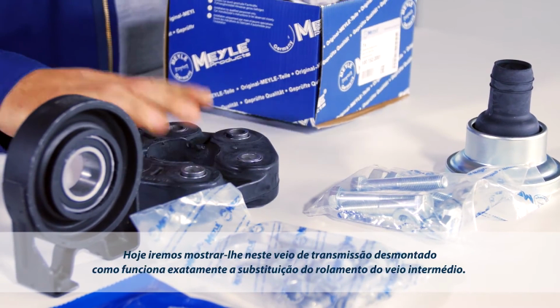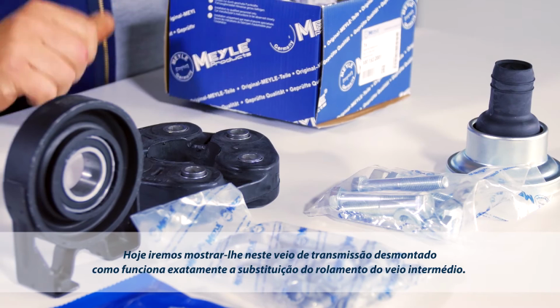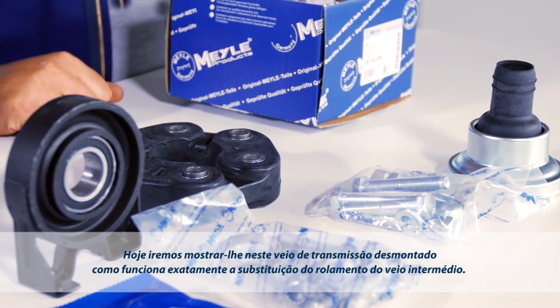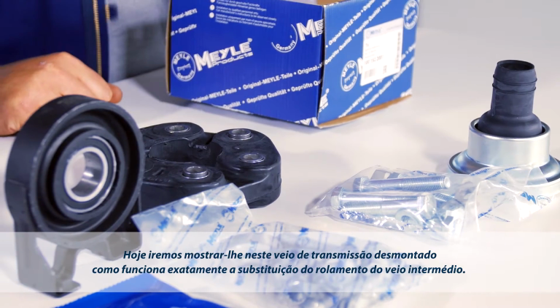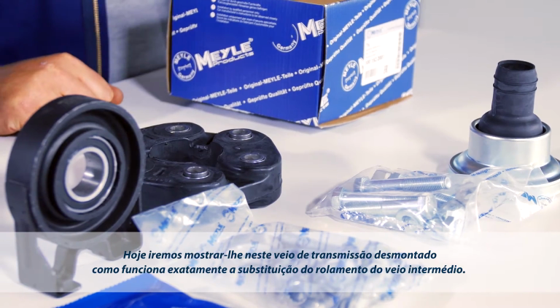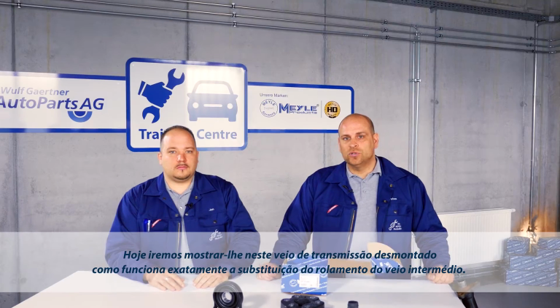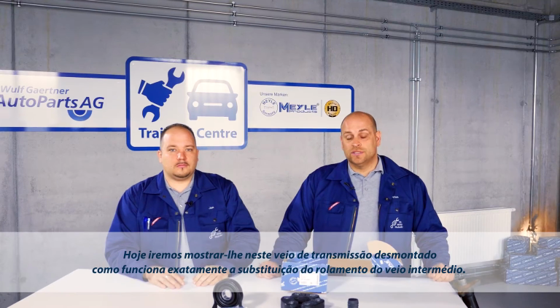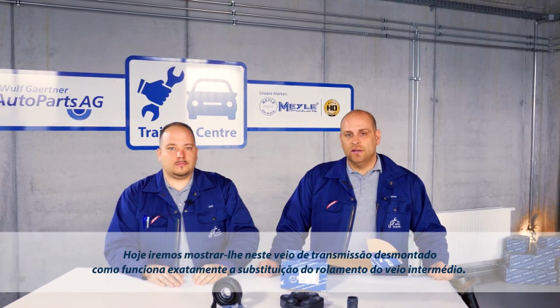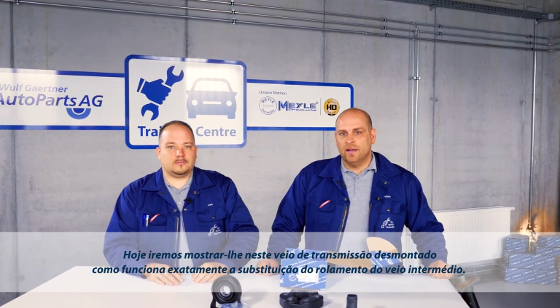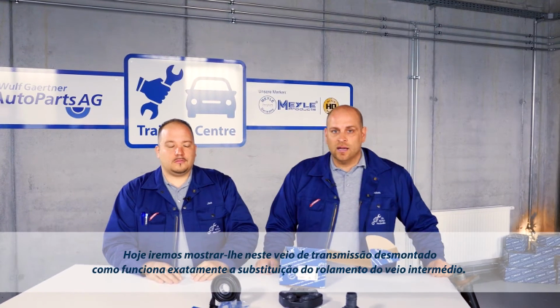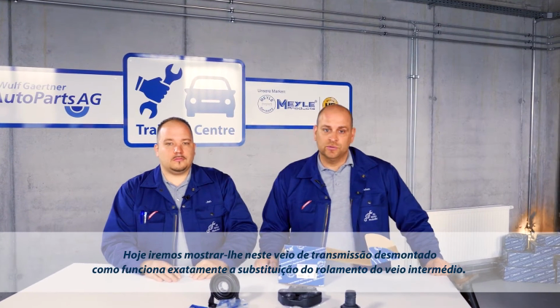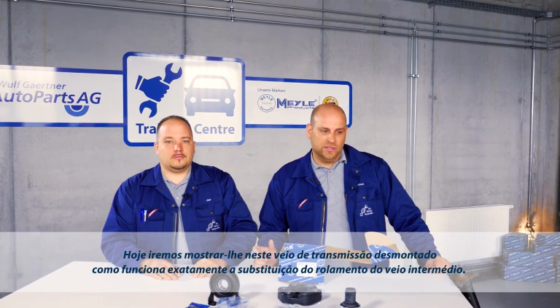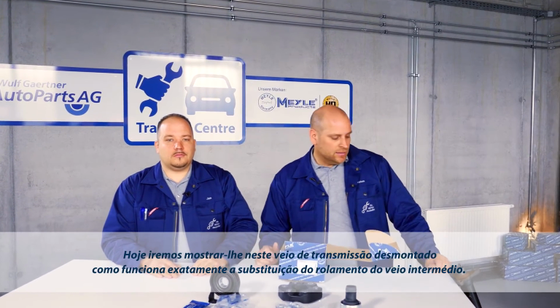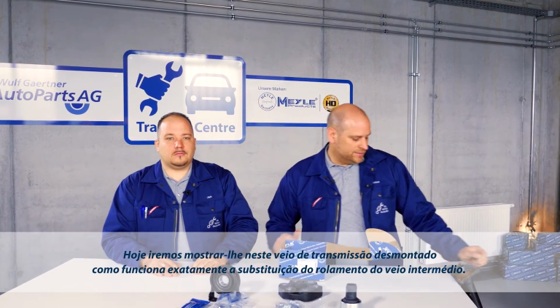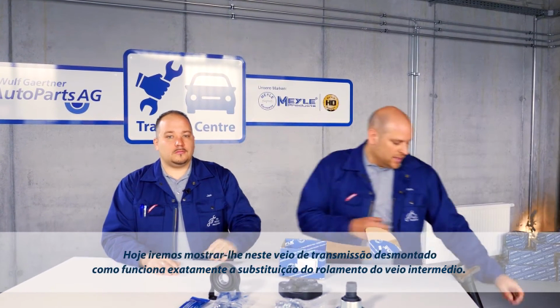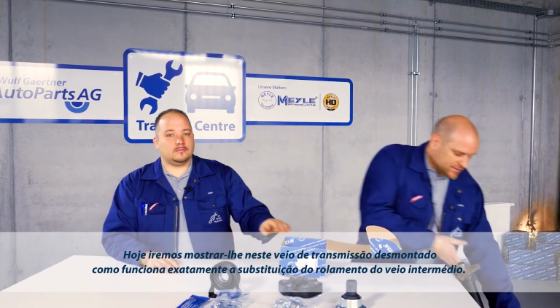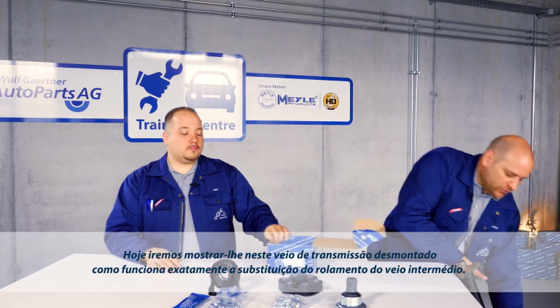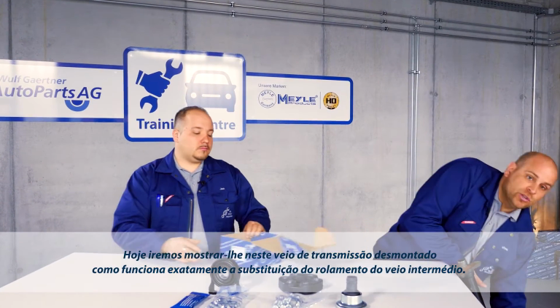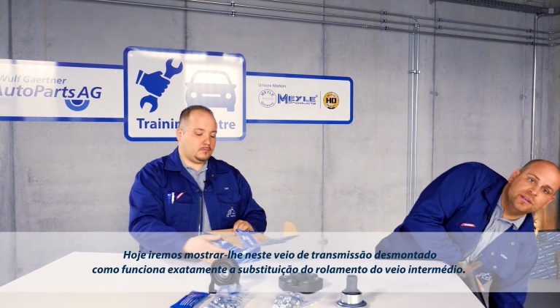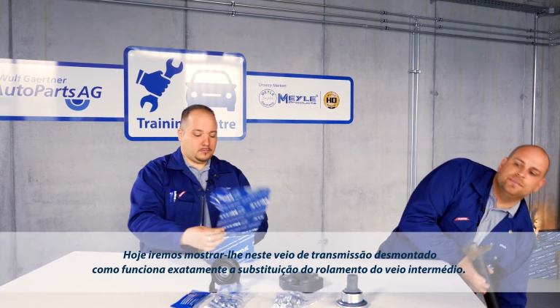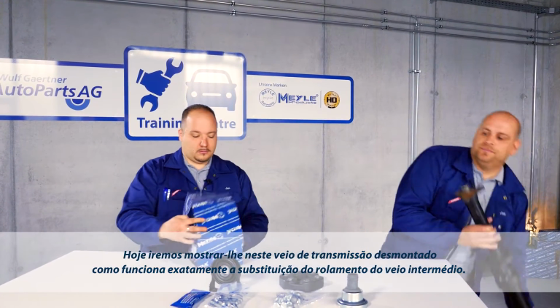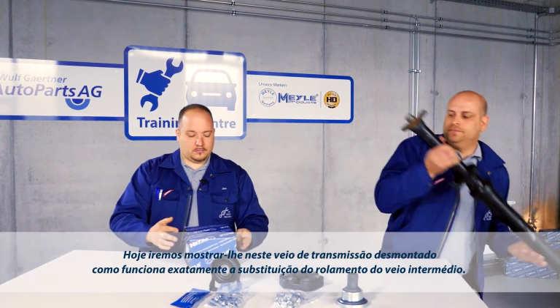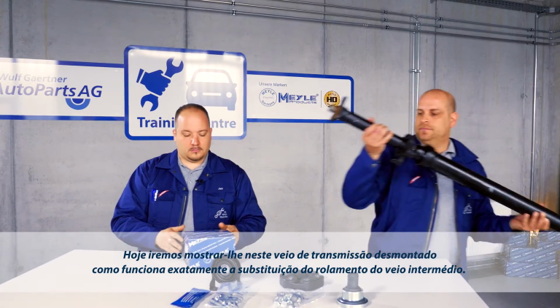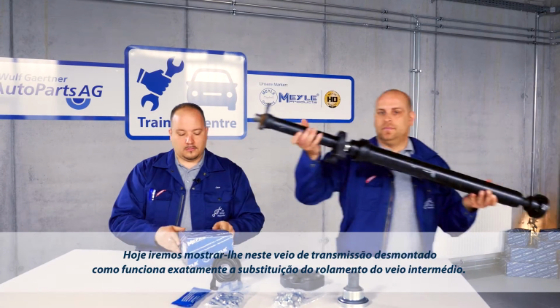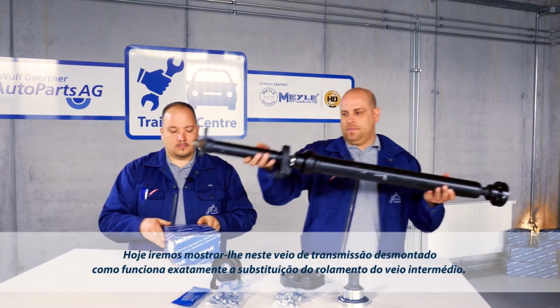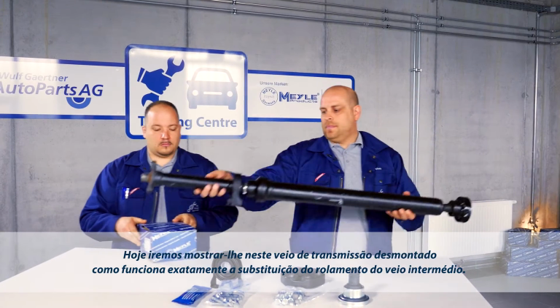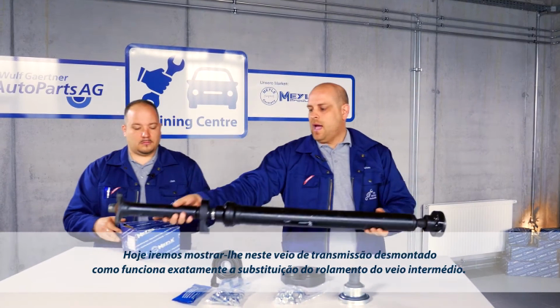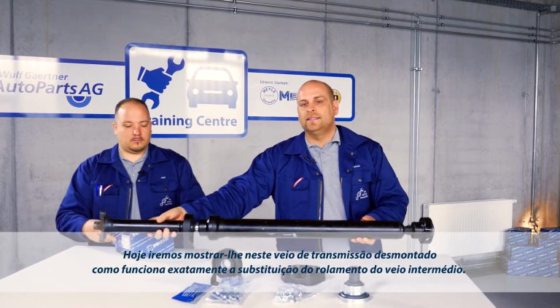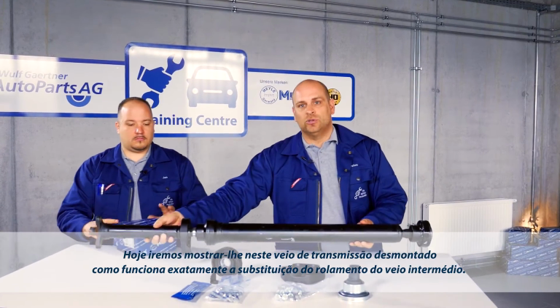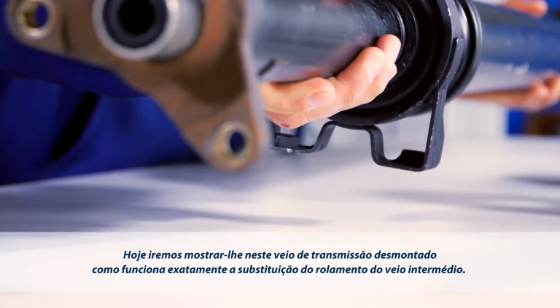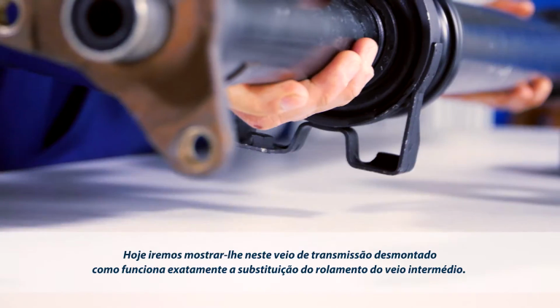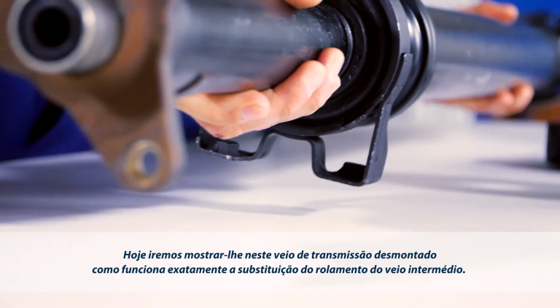And on this dismantled cardan shaft, we'll be showing you how exact replacement of the center shaft bearing is completed.